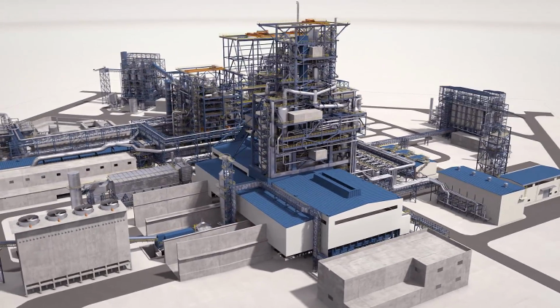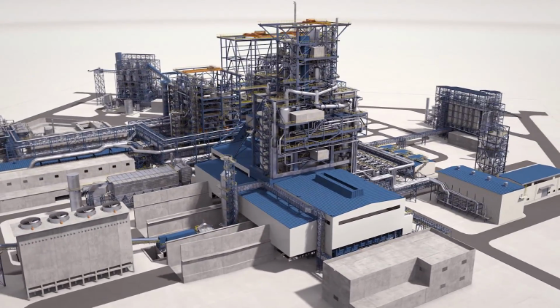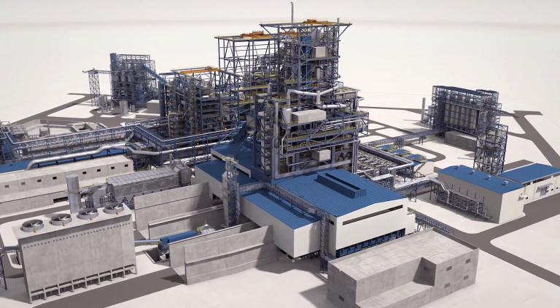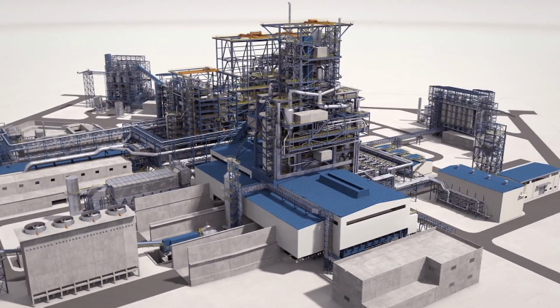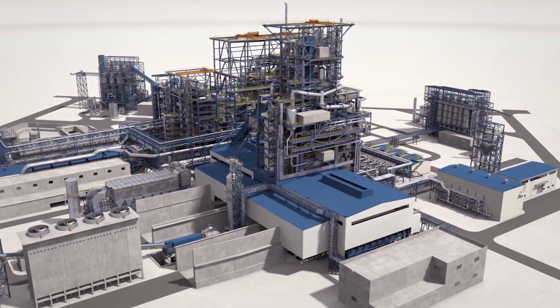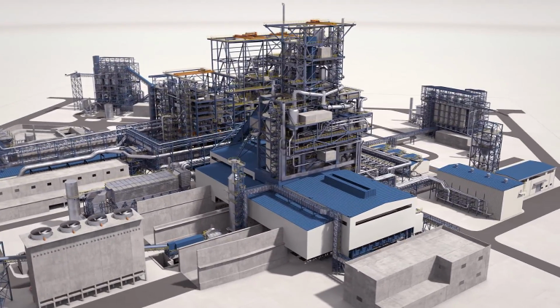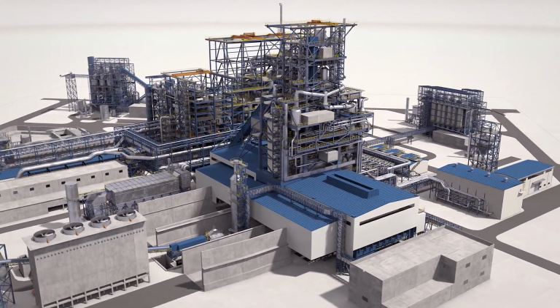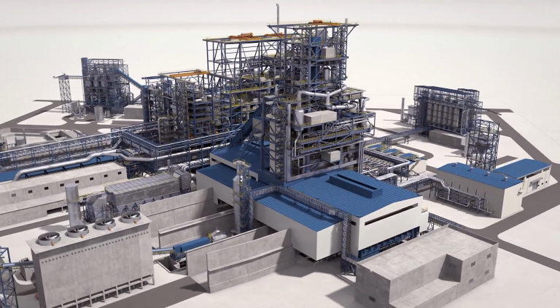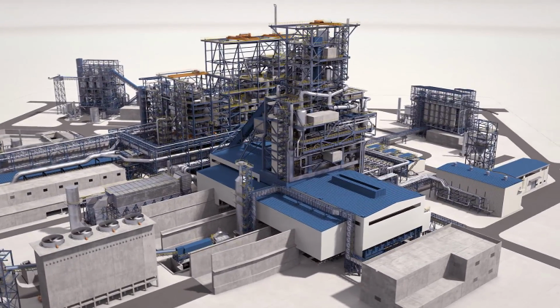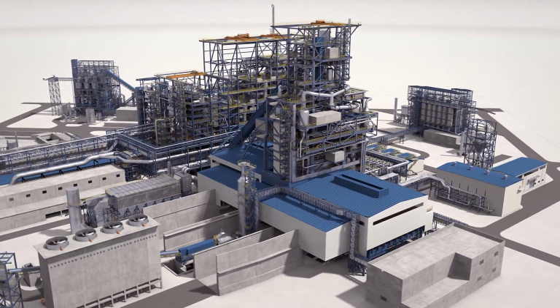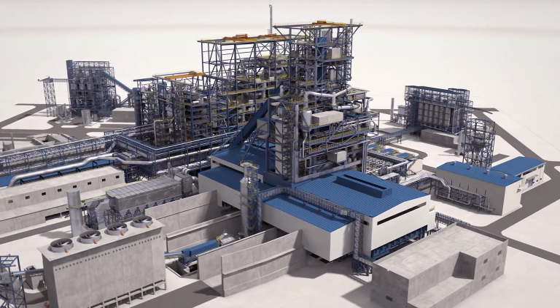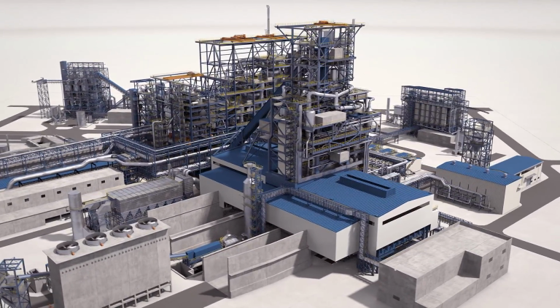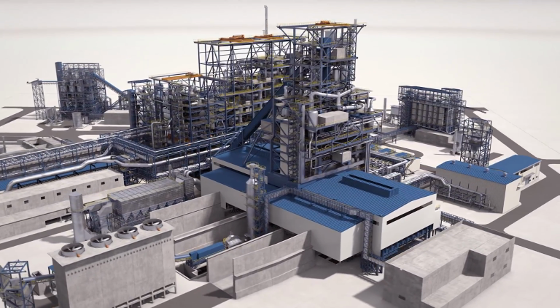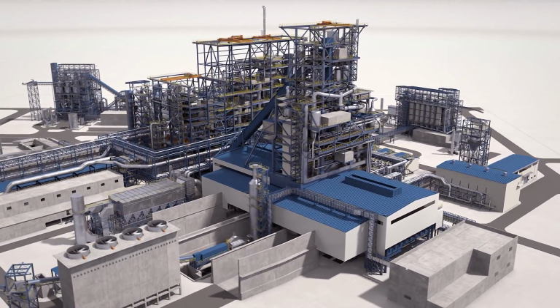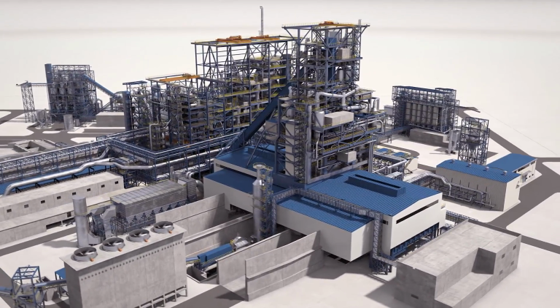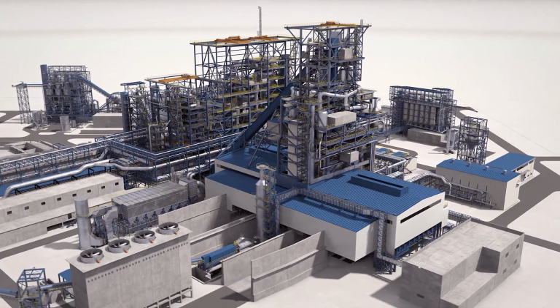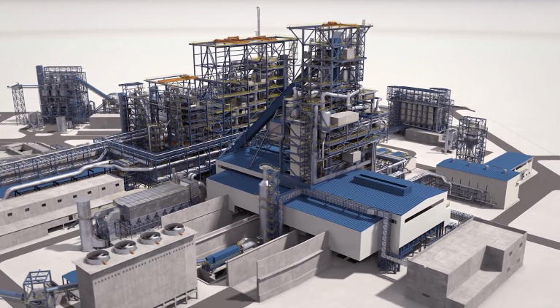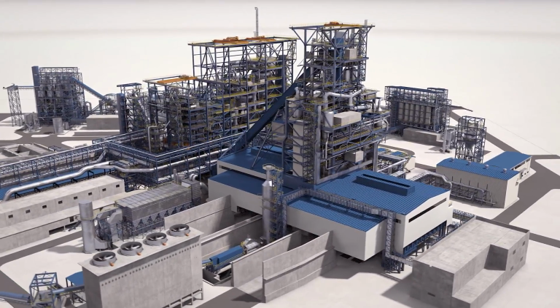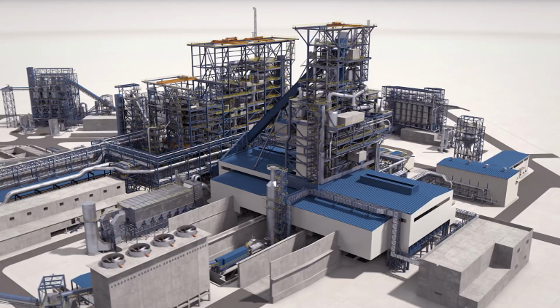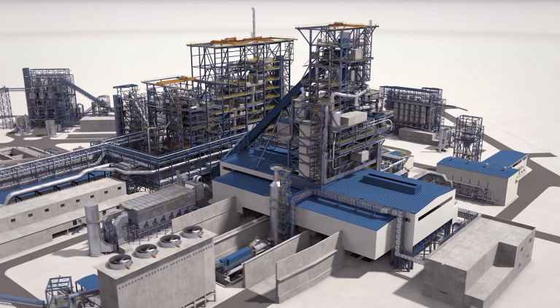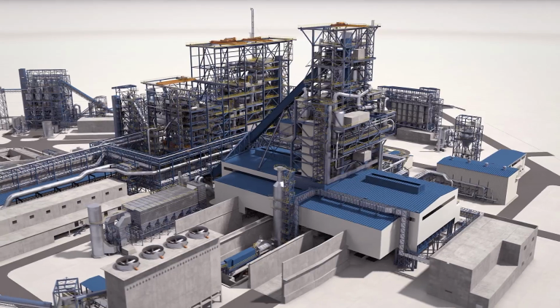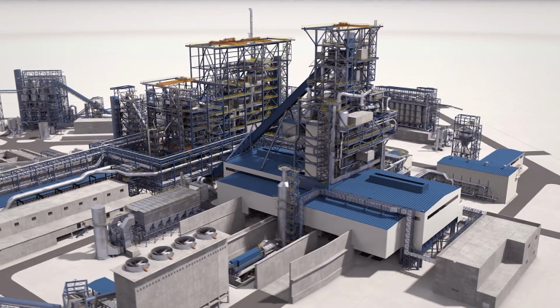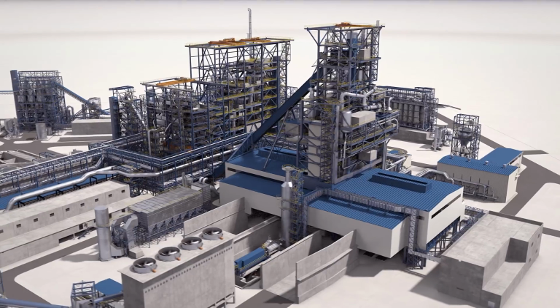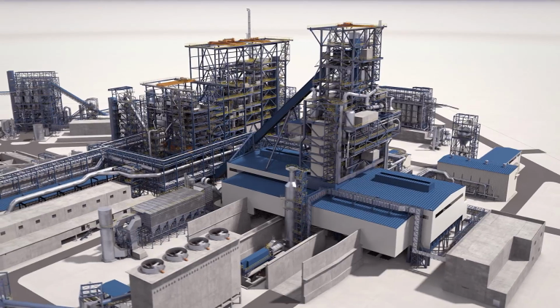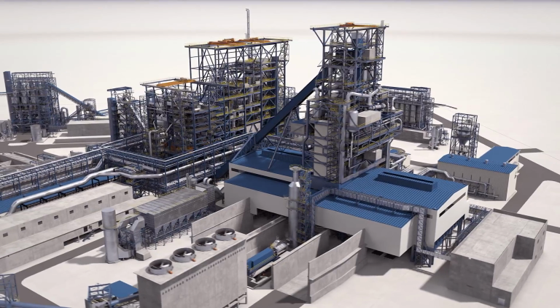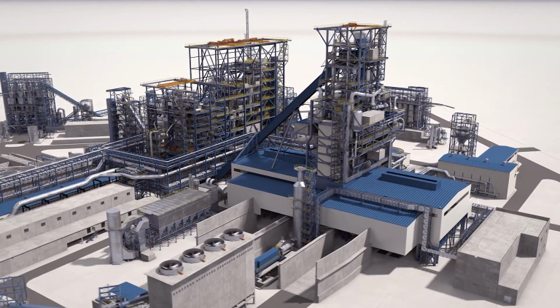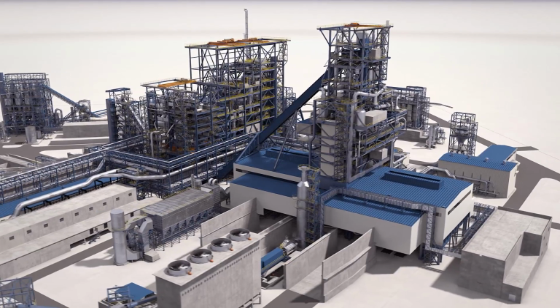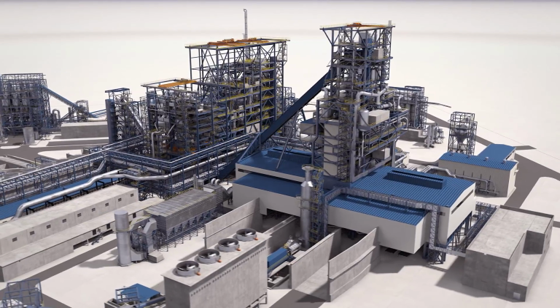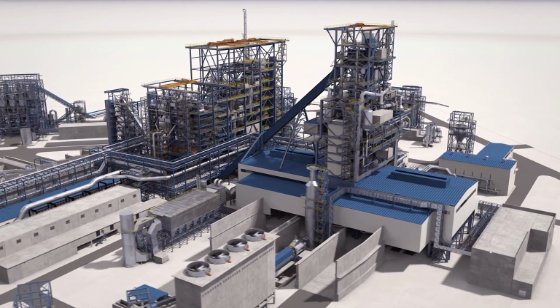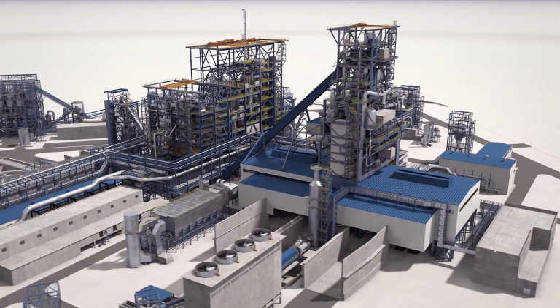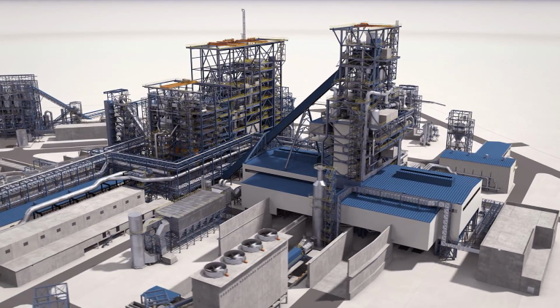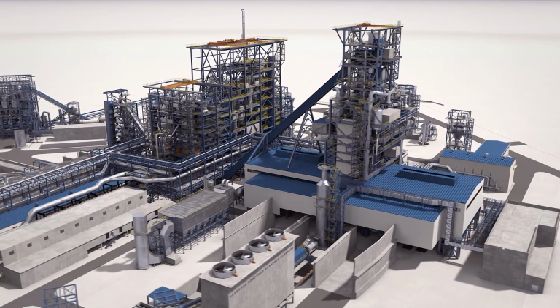FINEX — the iron making solution of the 21st century.